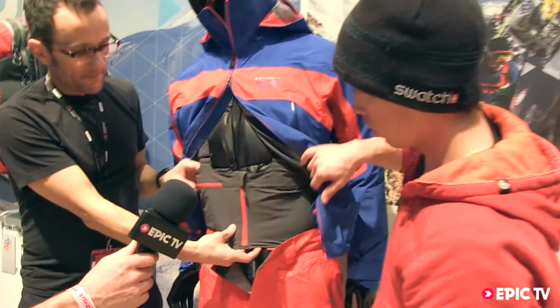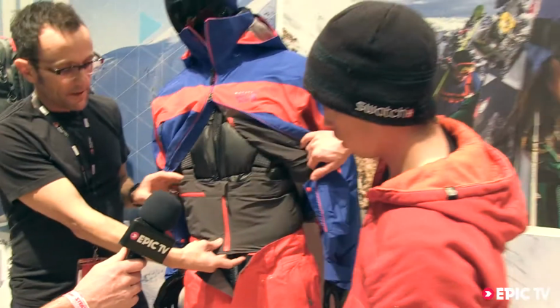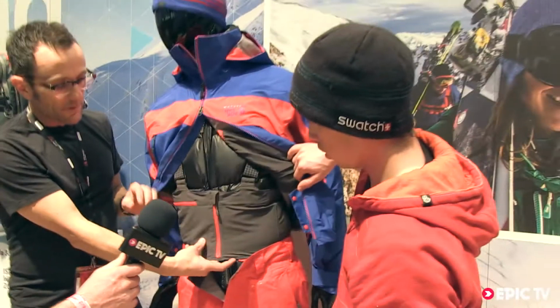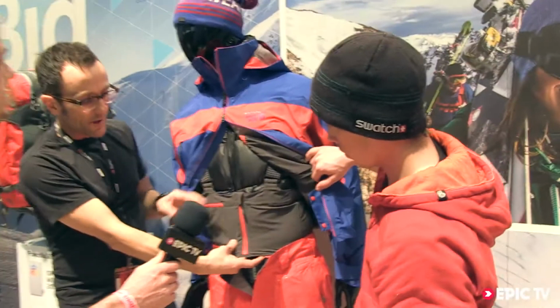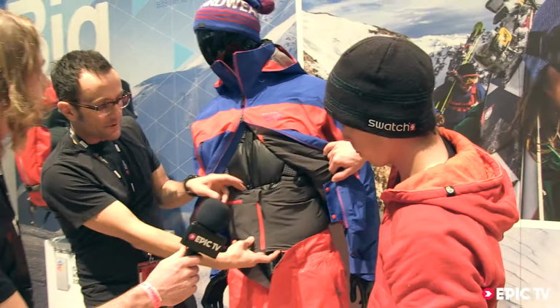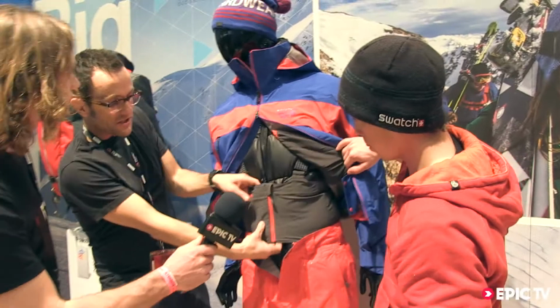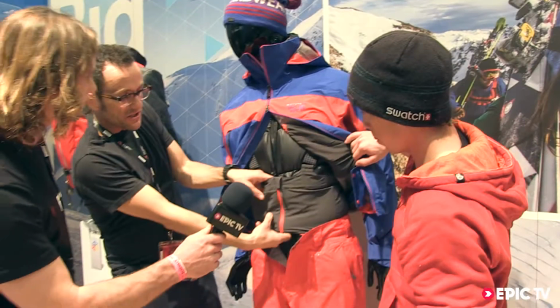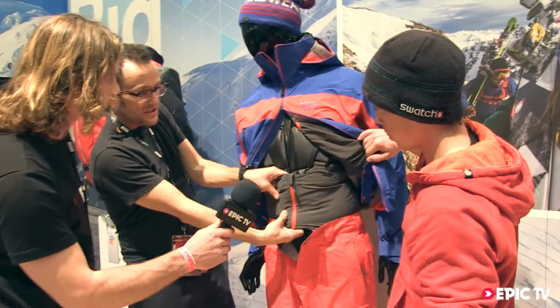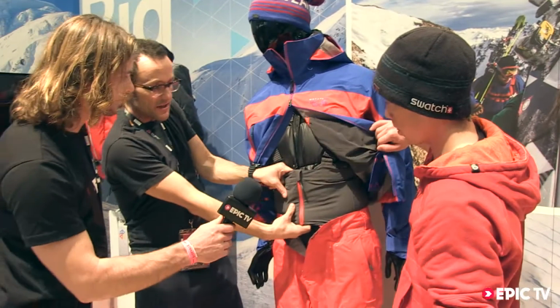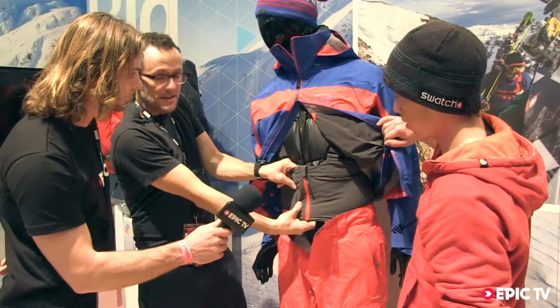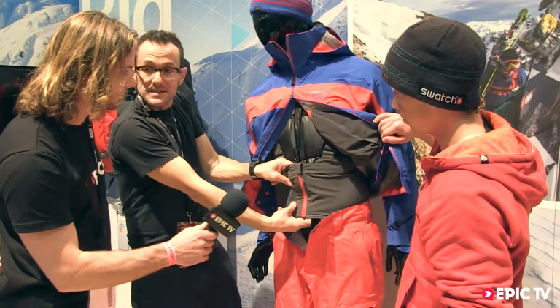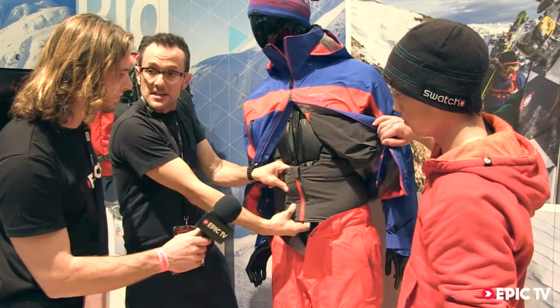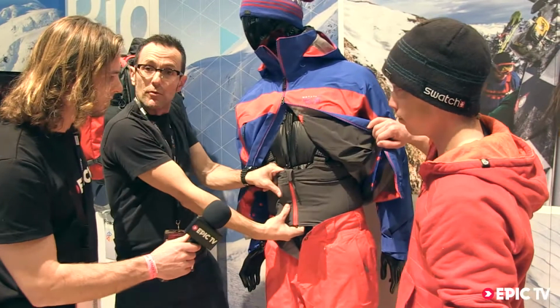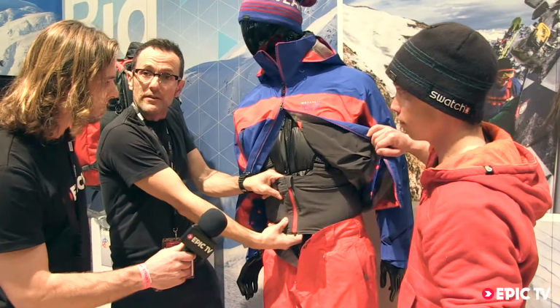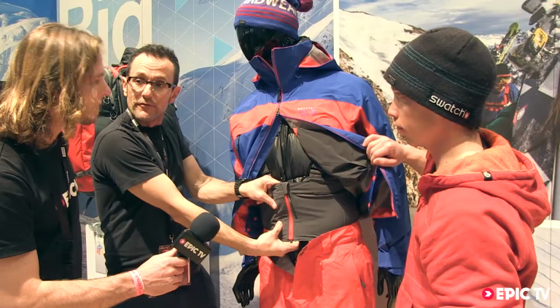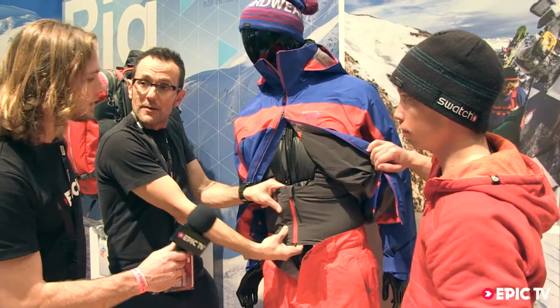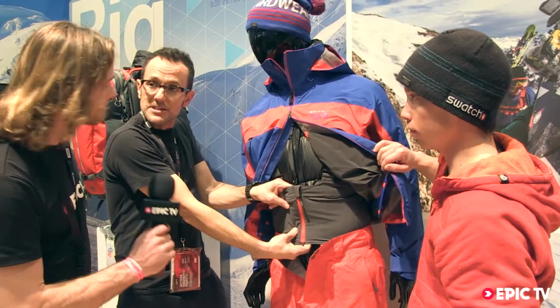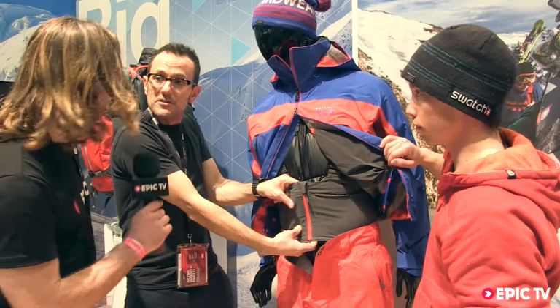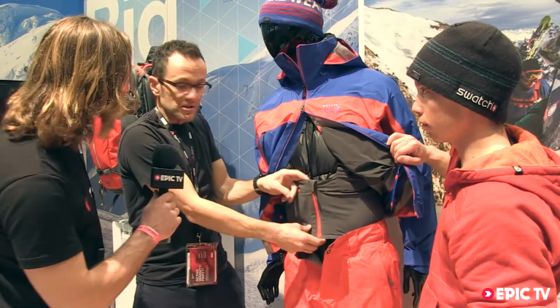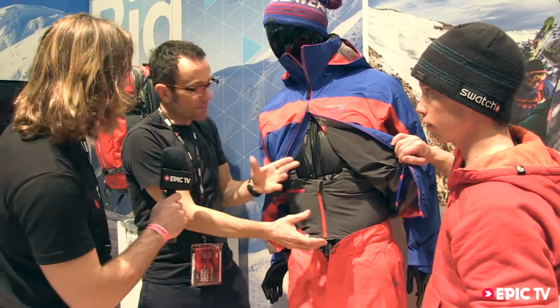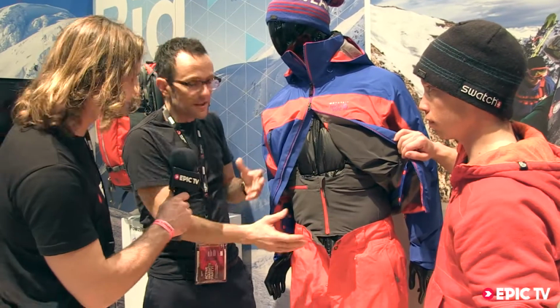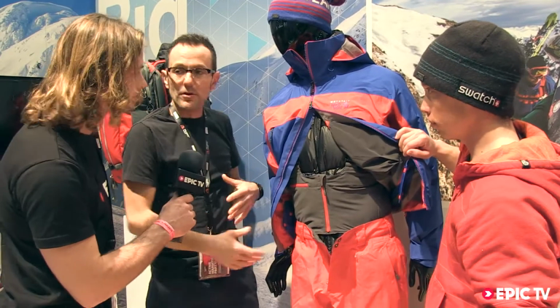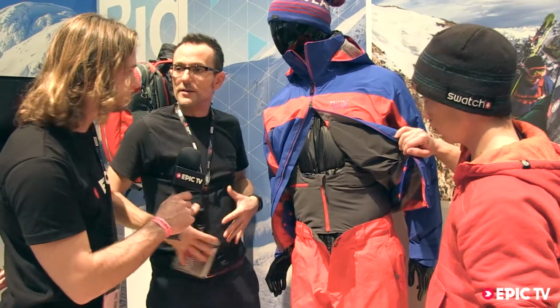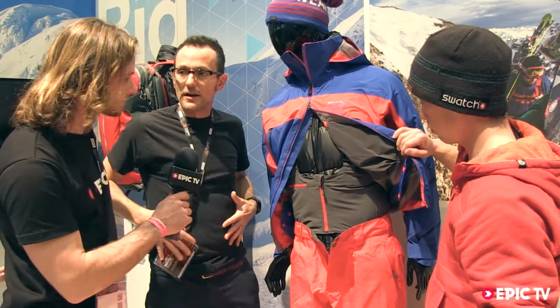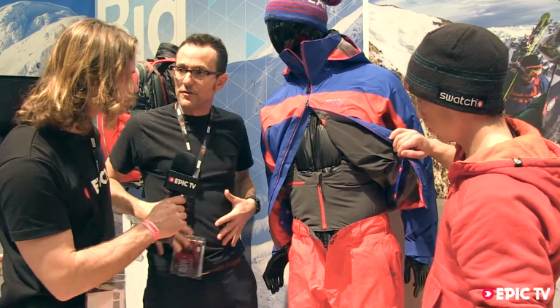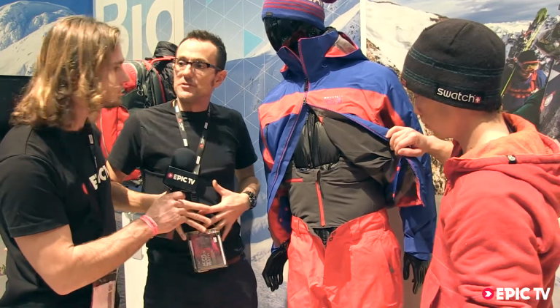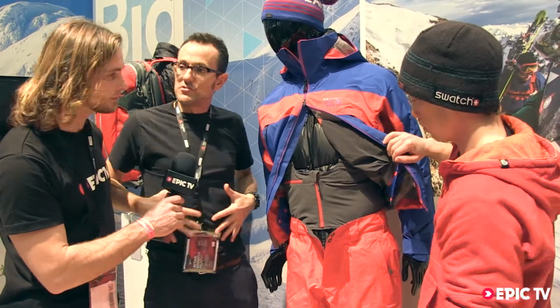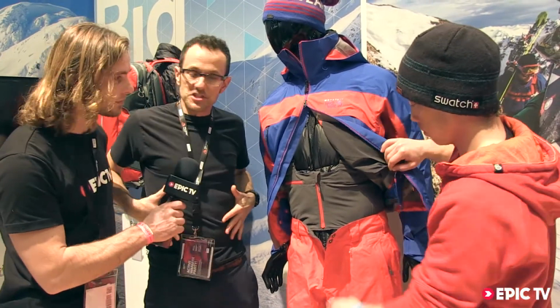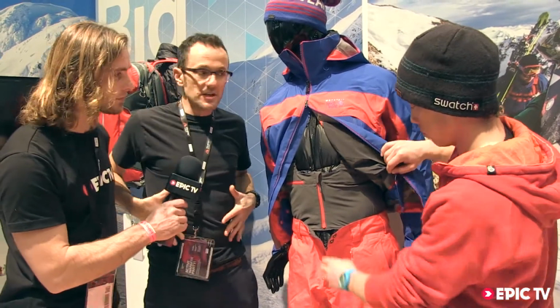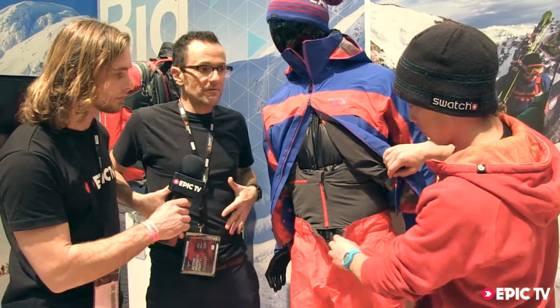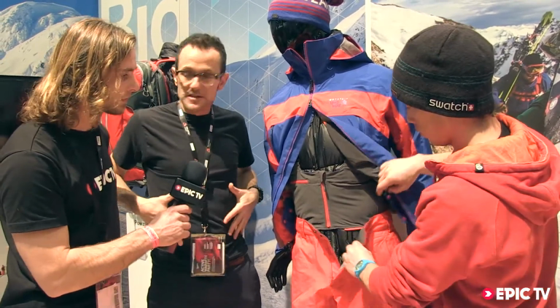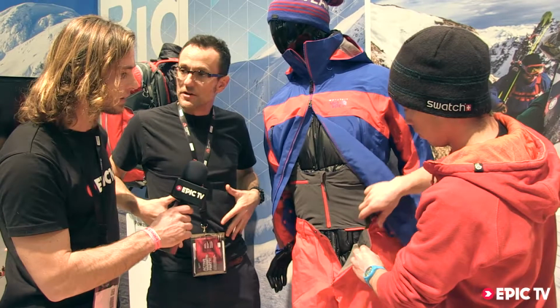With the weather protection, it's a nice double weave material, so it's breathable, really comfortable, stretchy, and fits well.